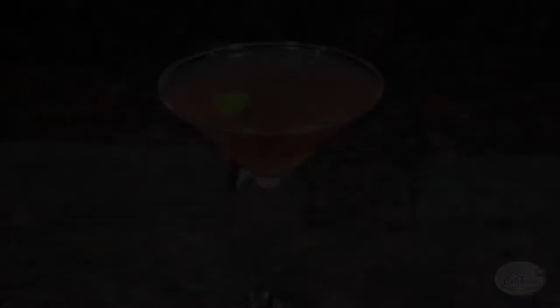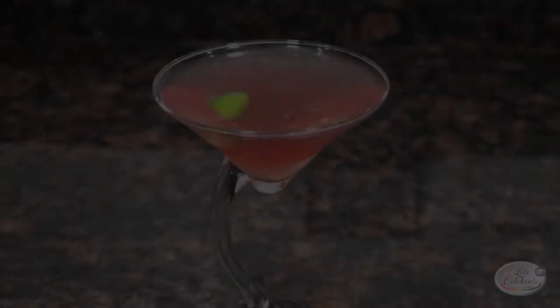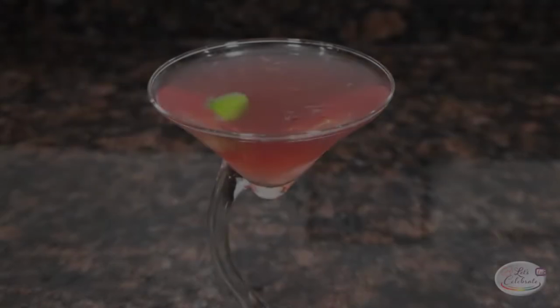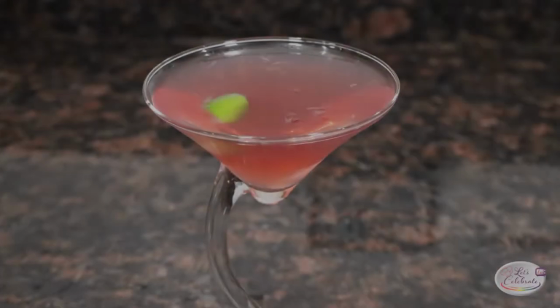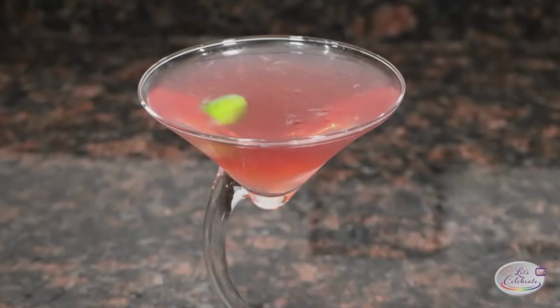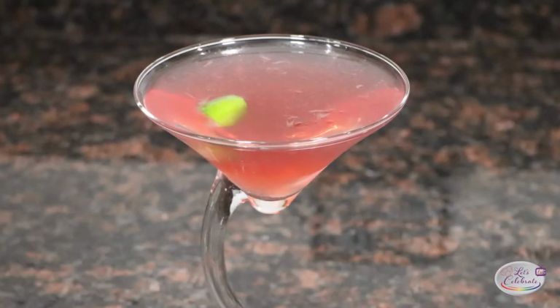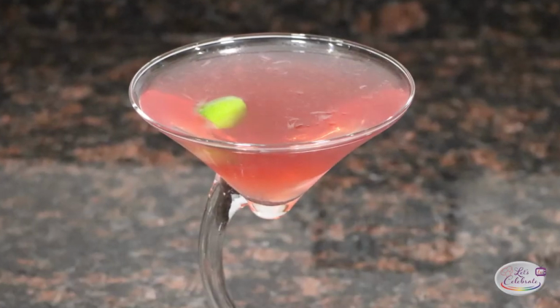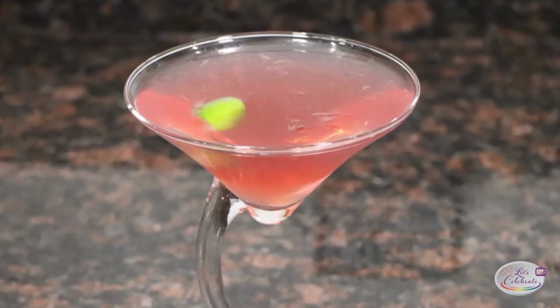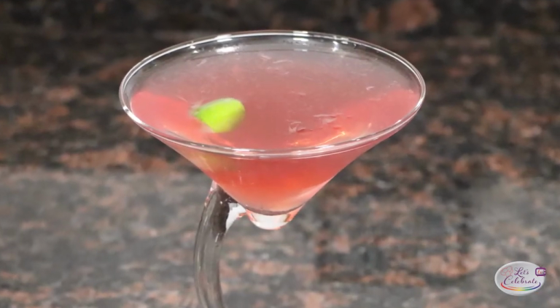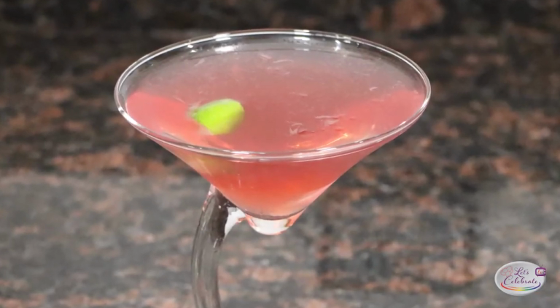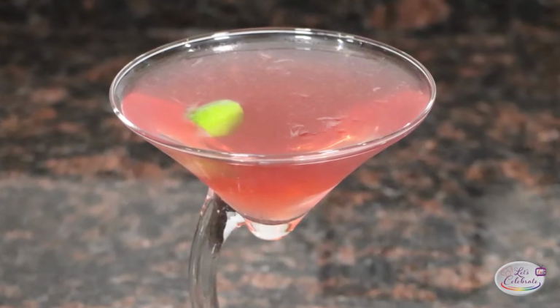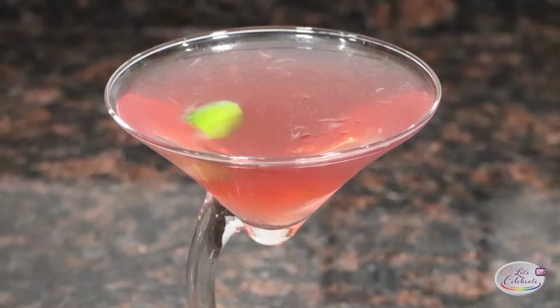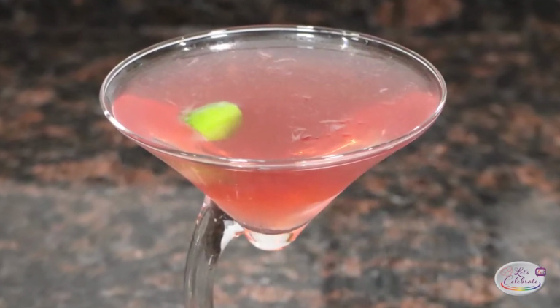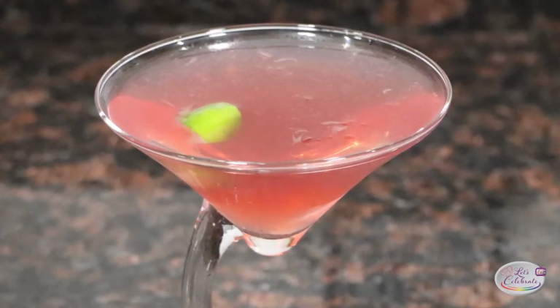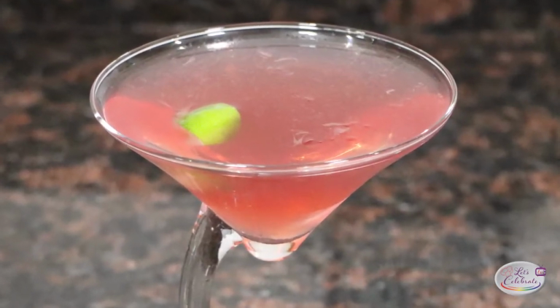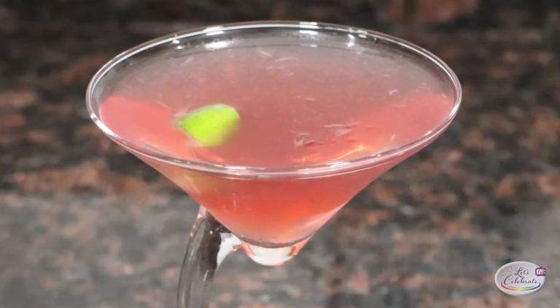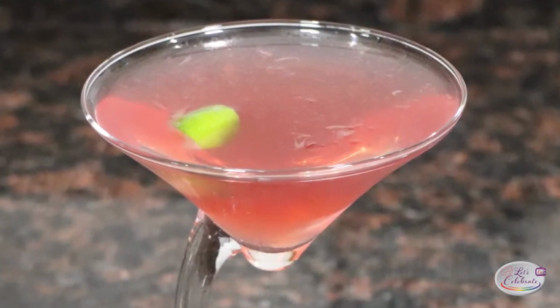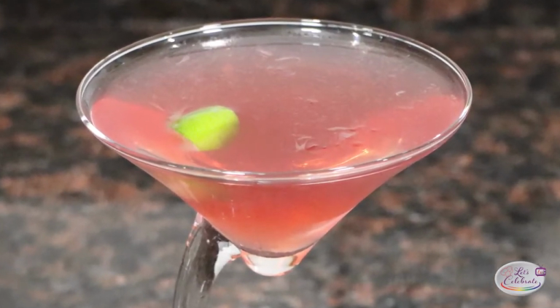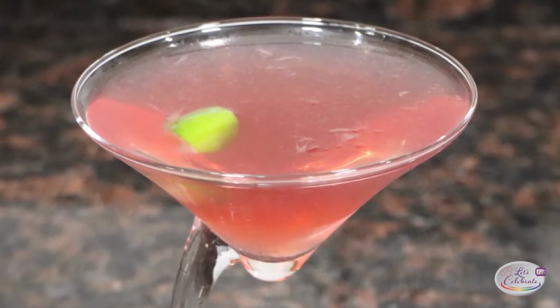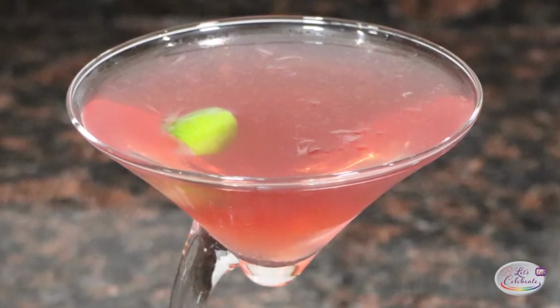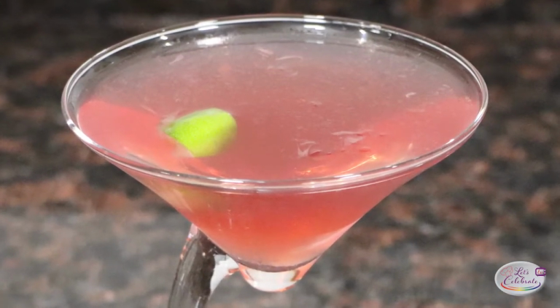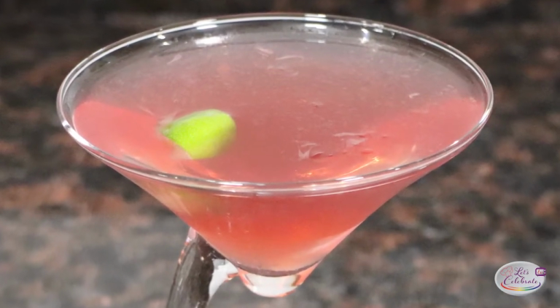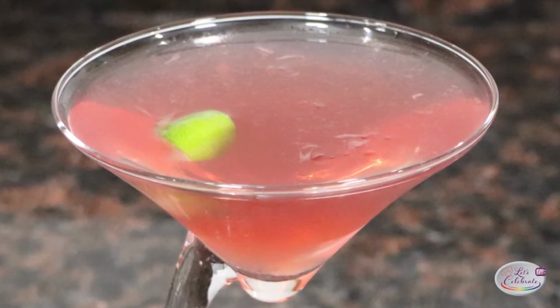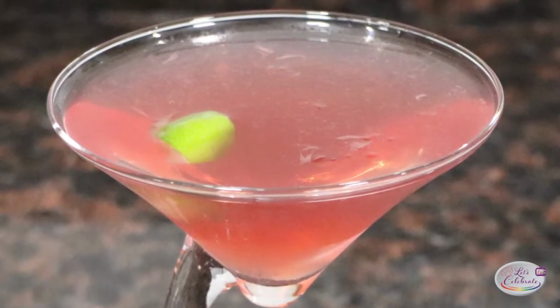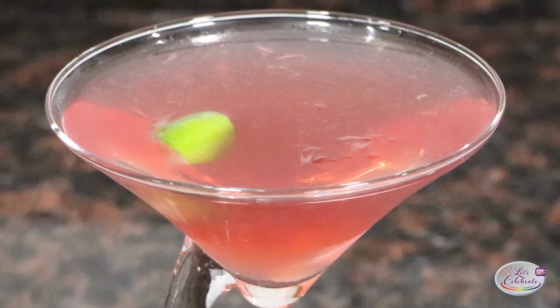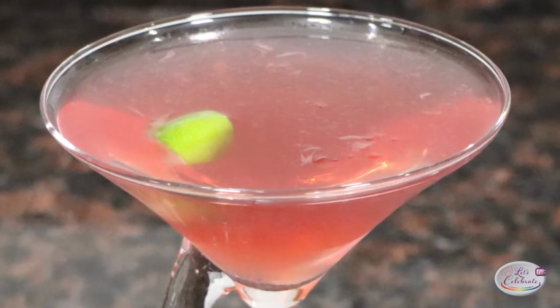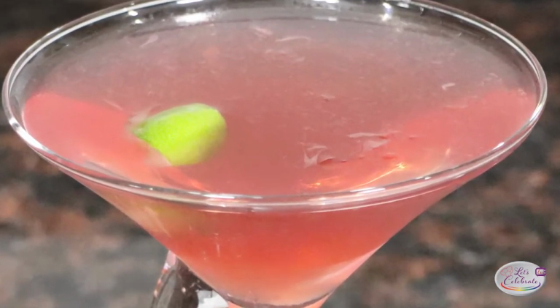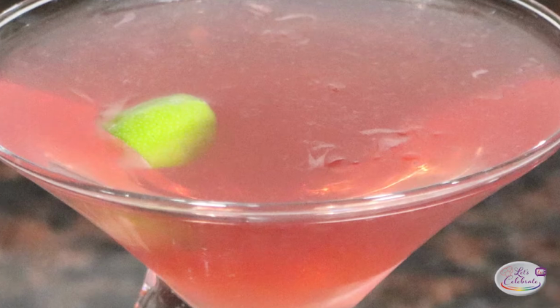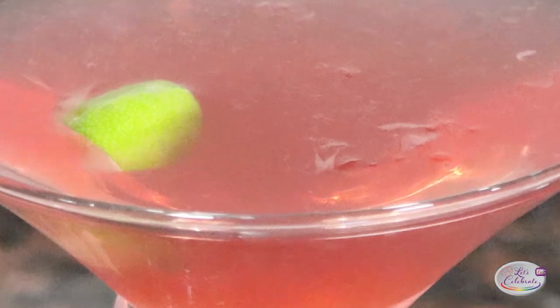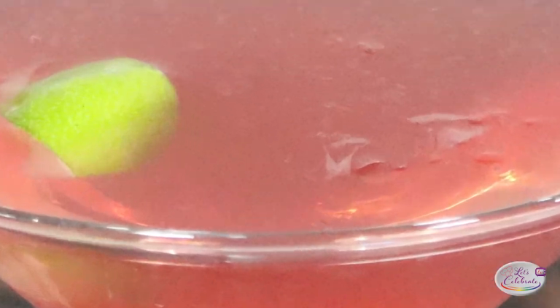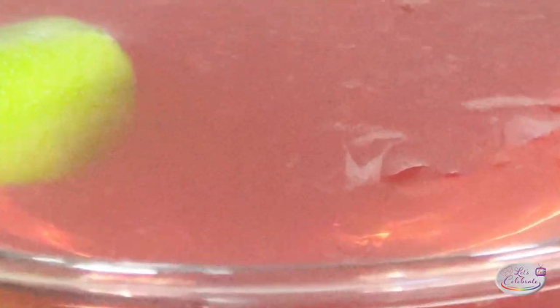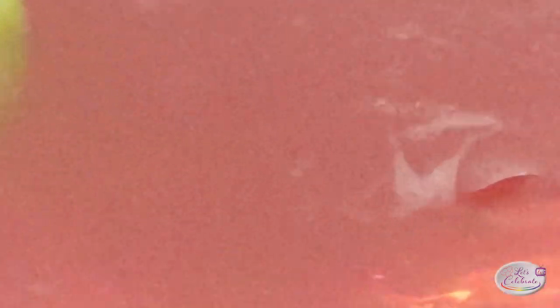Join me at the bar today when we make the LG Manor version of the Cosmopolitan.